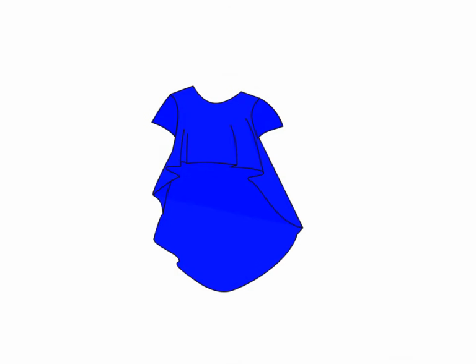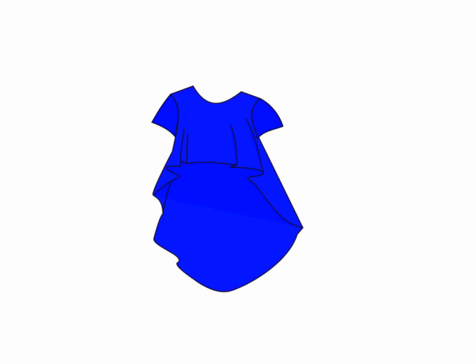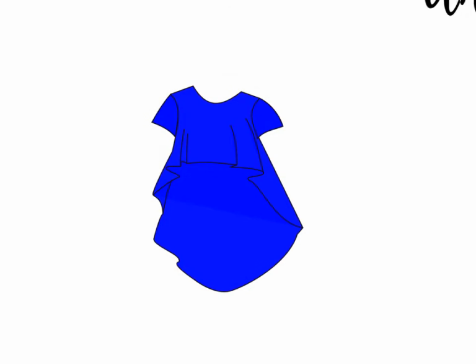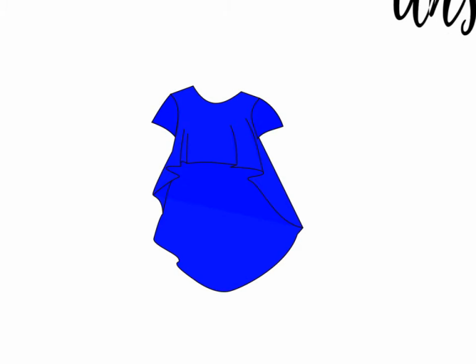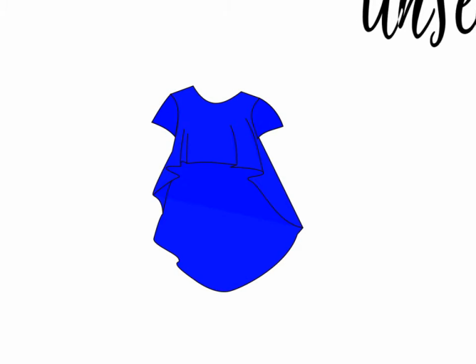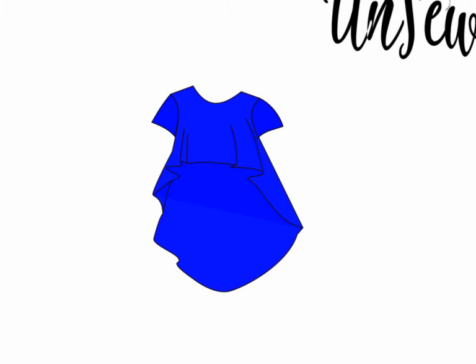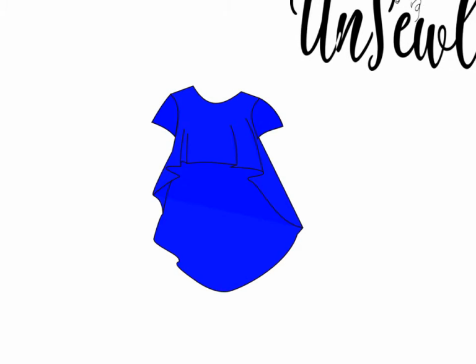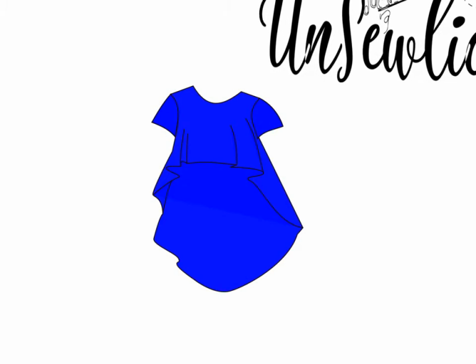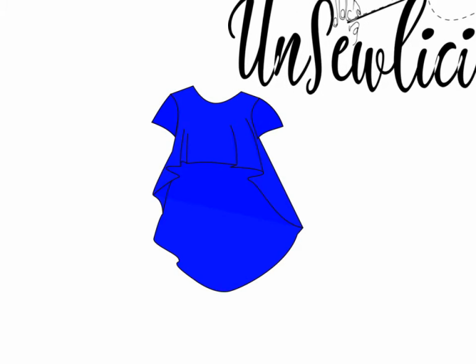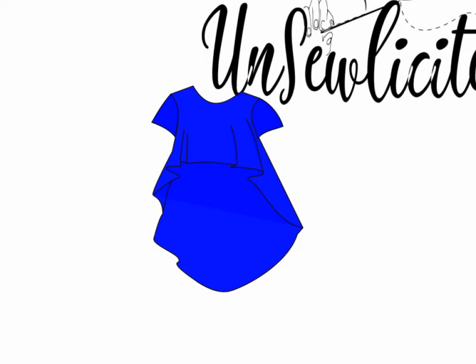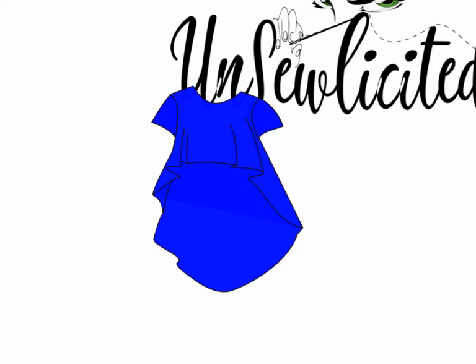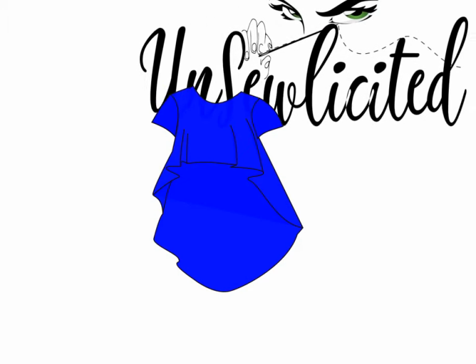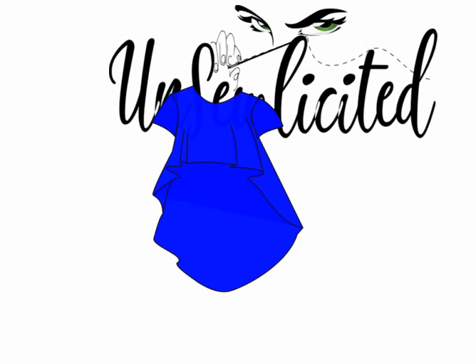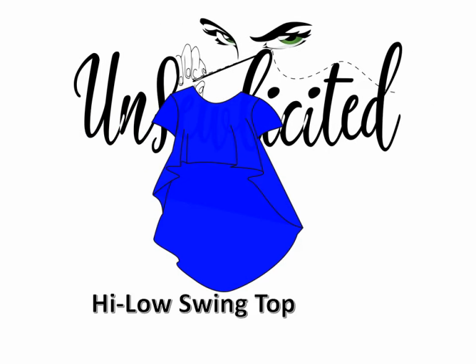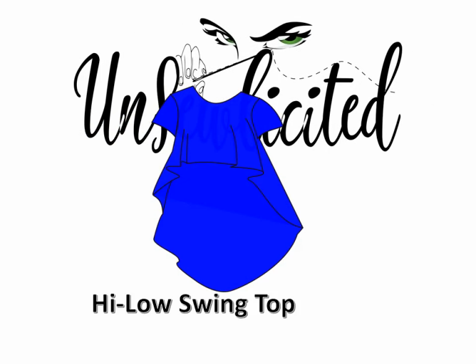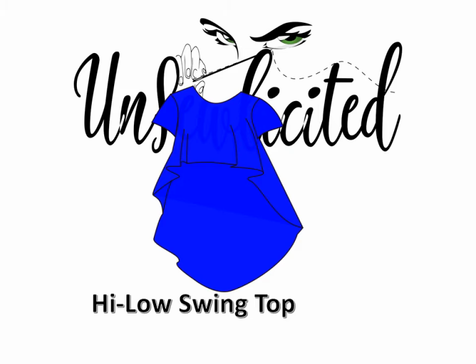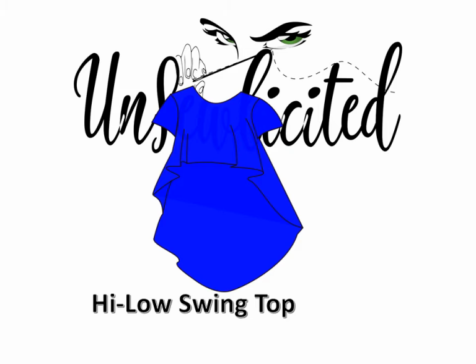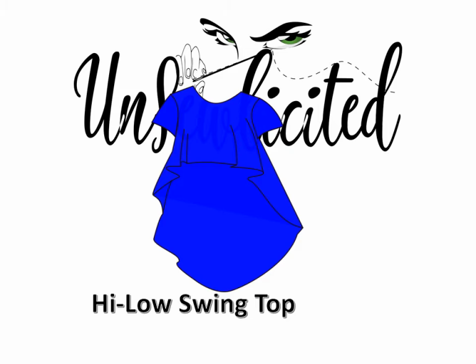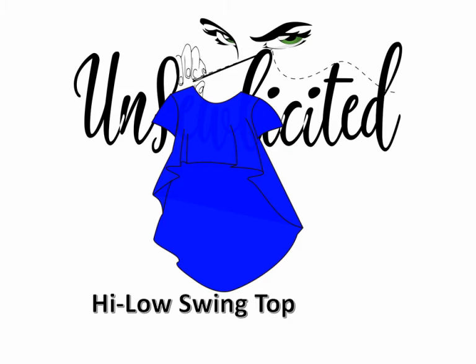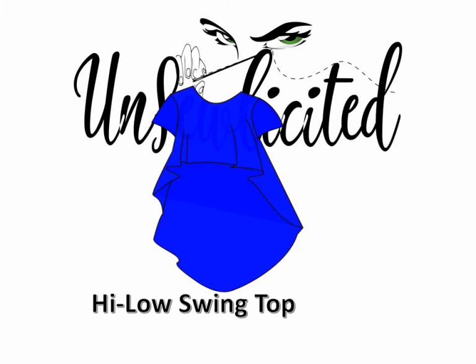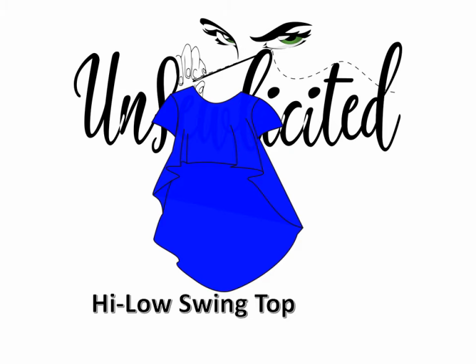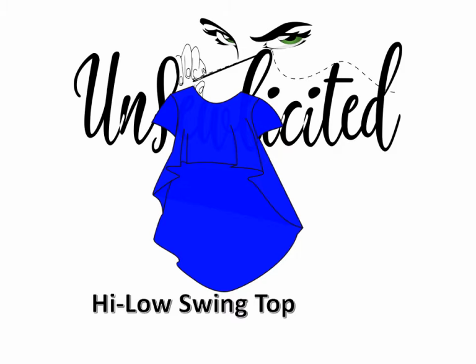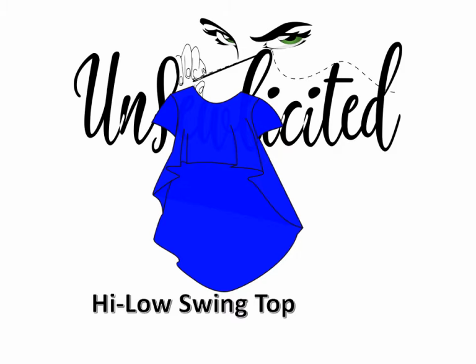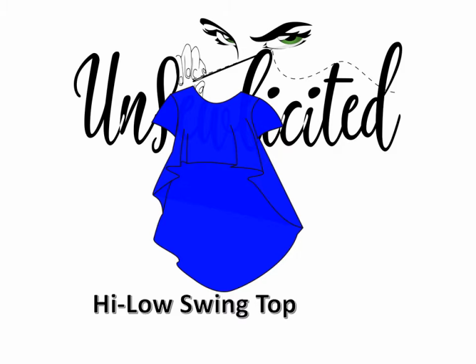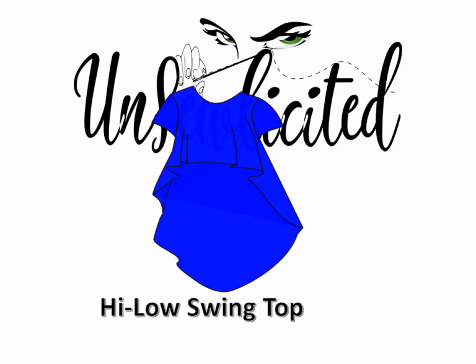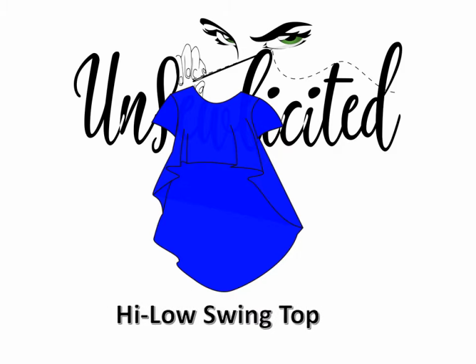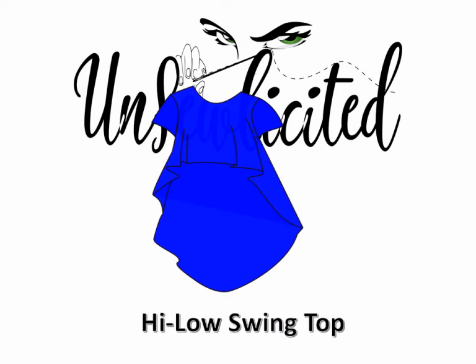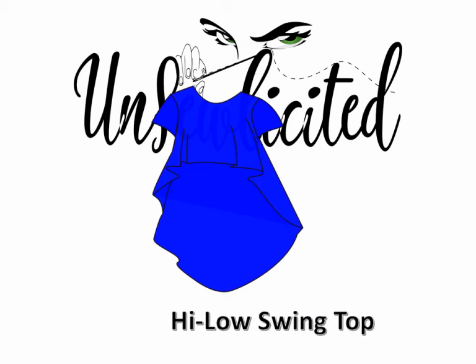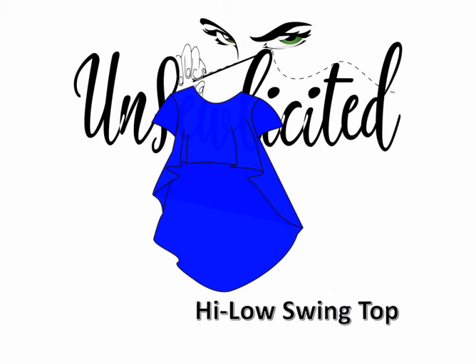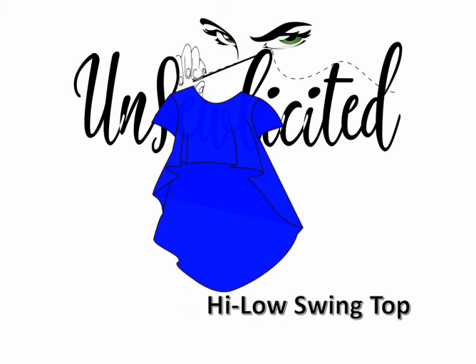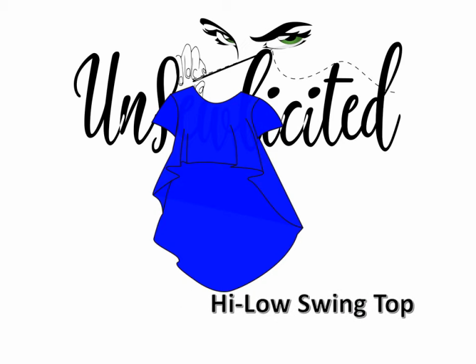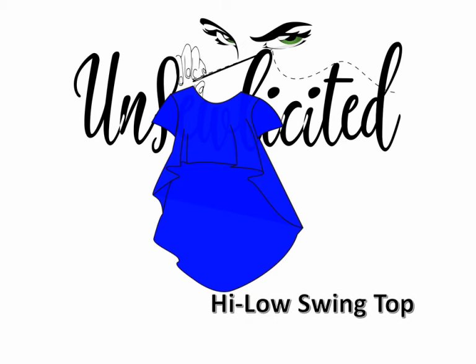I've been peeking through your Facebook posts and I saw a request on how to make this high-low swing top. Here you go!